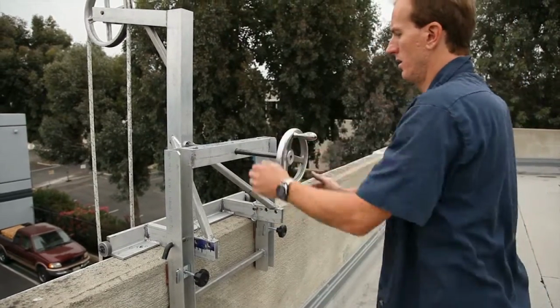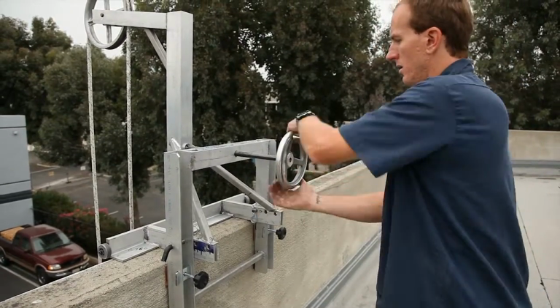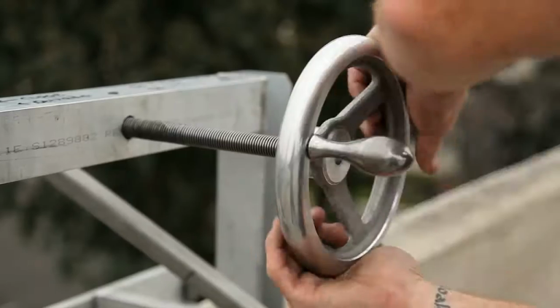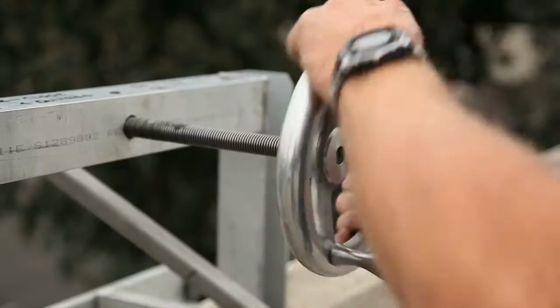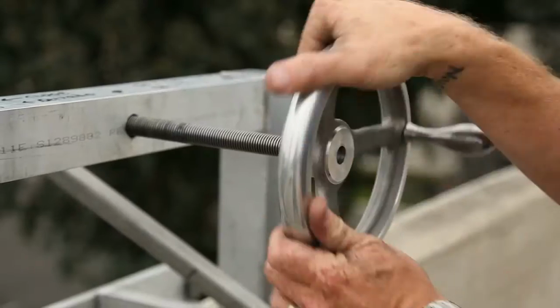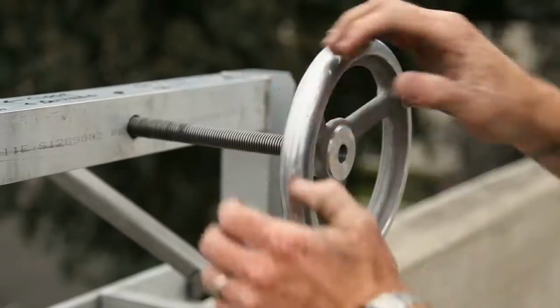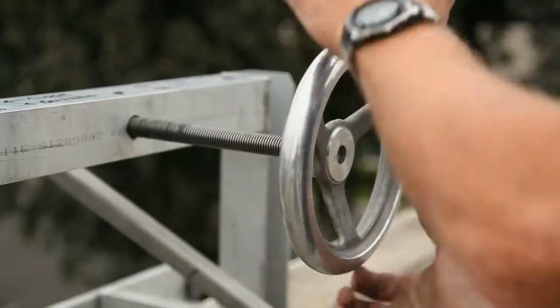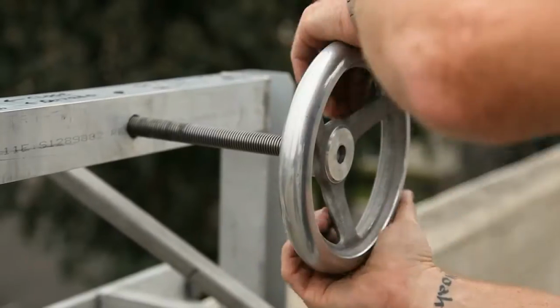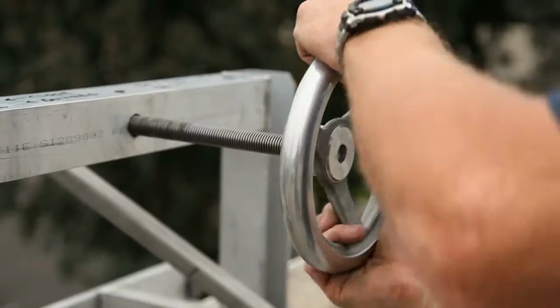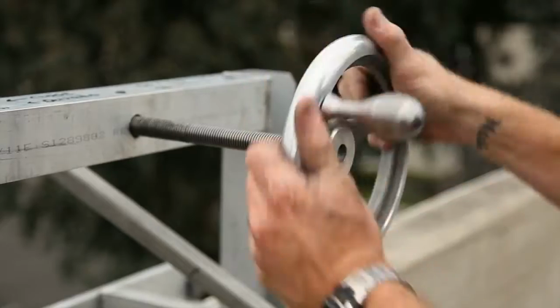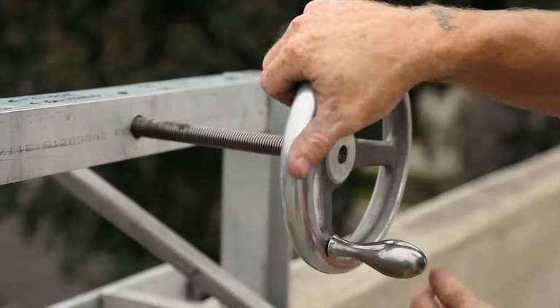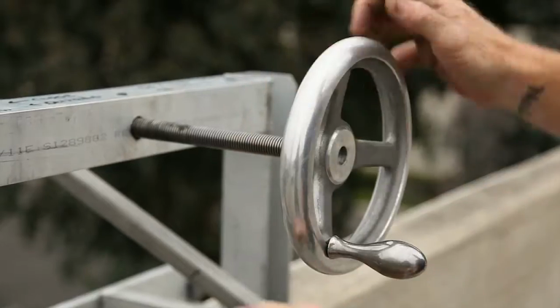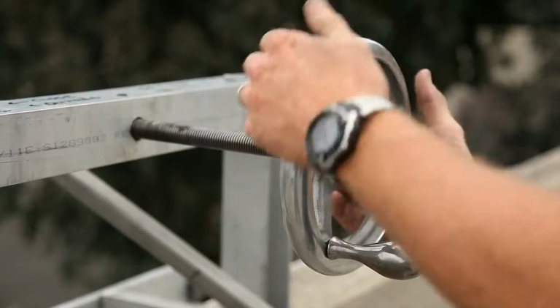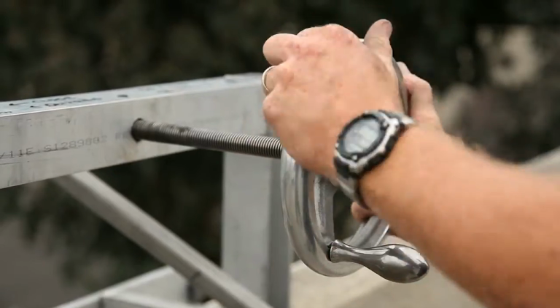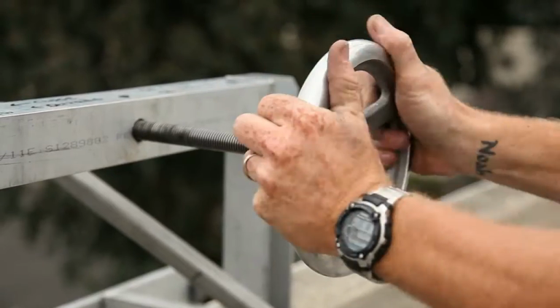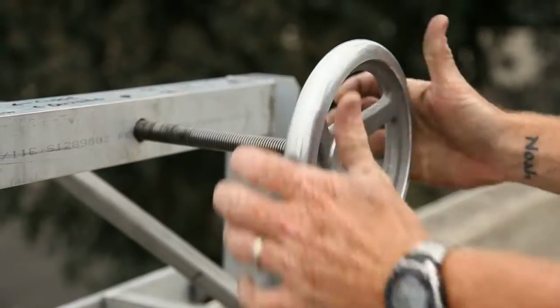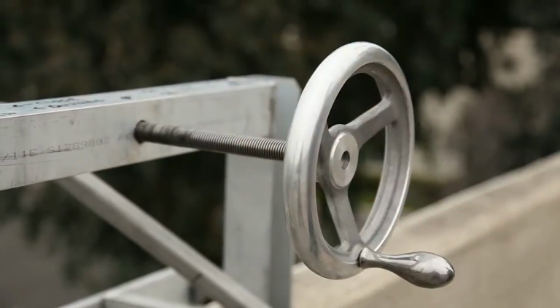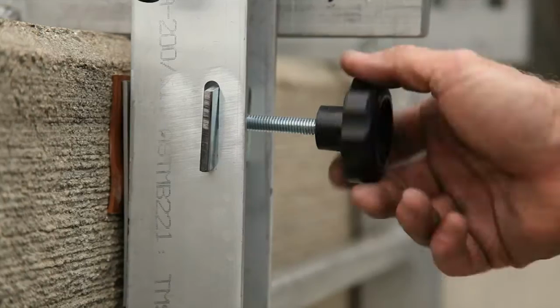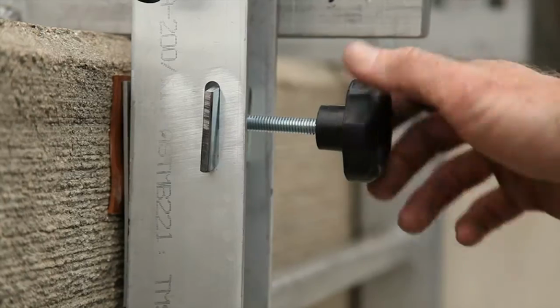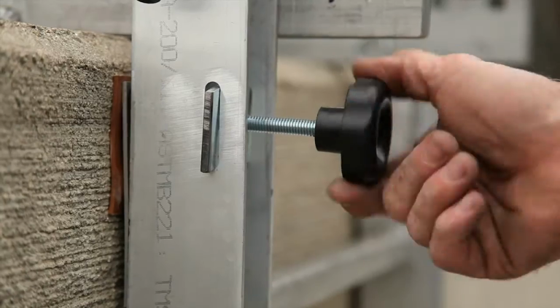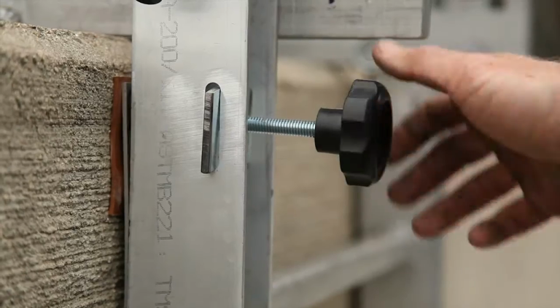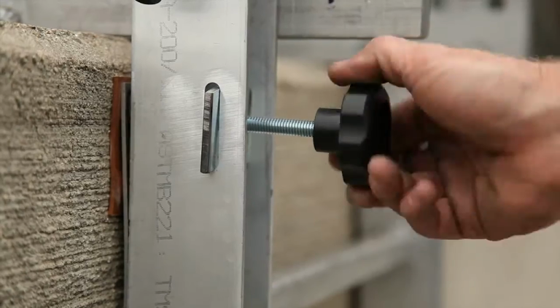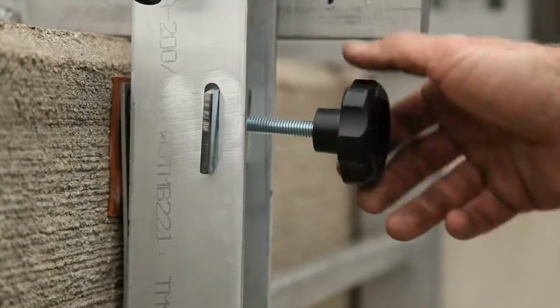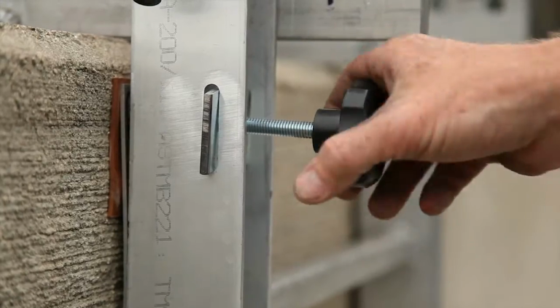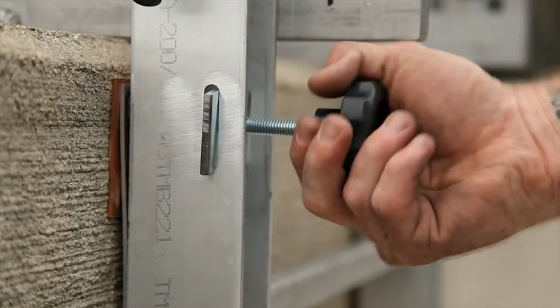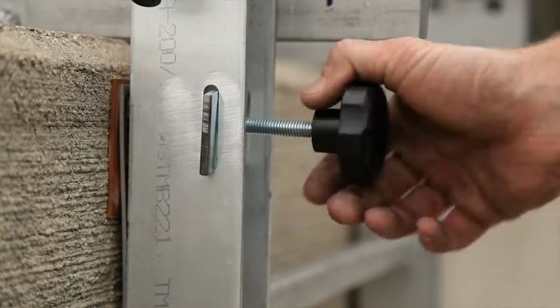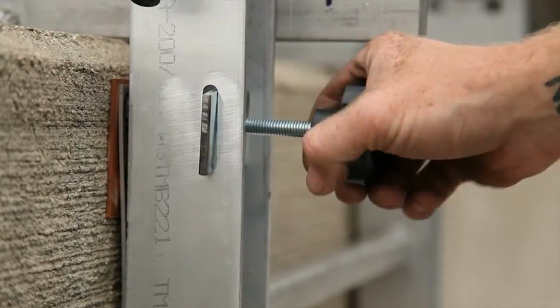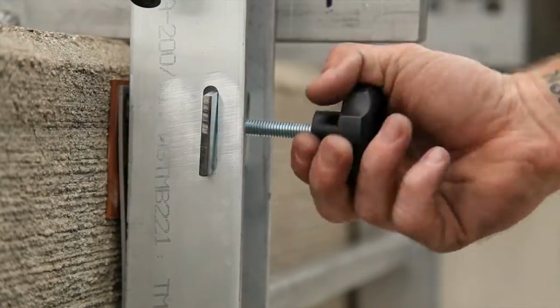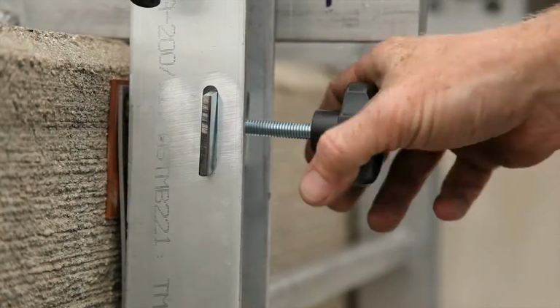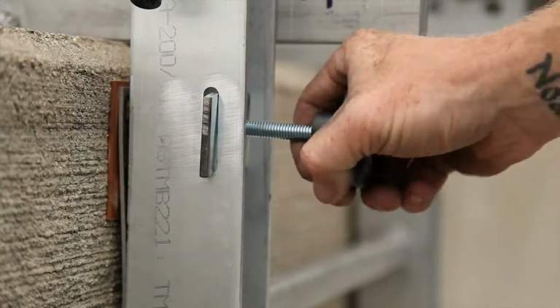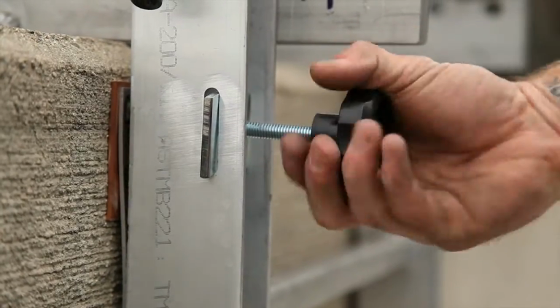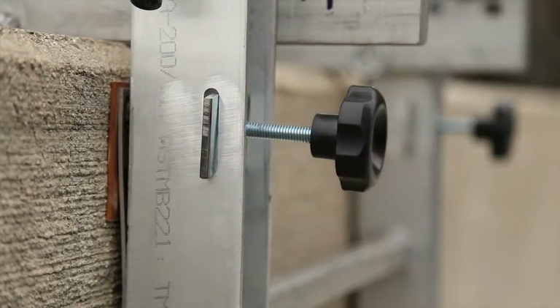For safety measures, we've got a couple safety clamps on the bottom. A couple quick turns of those, and this lift isn't going anywhere.